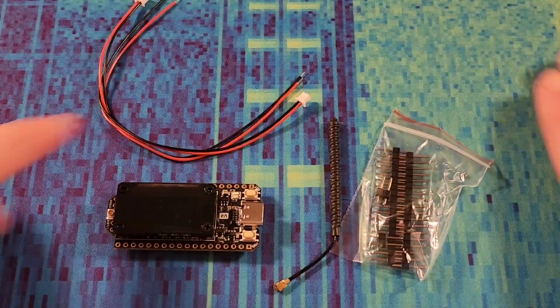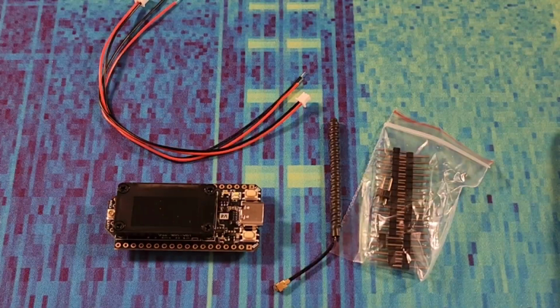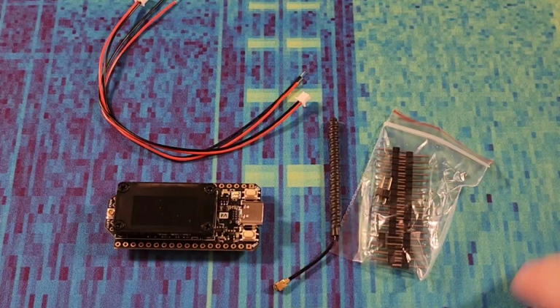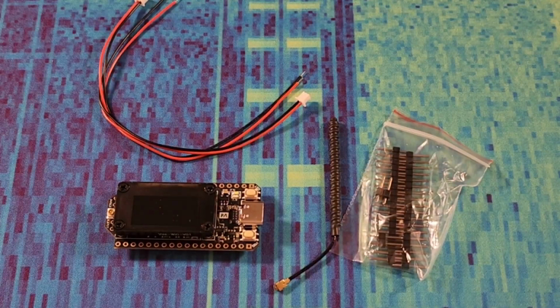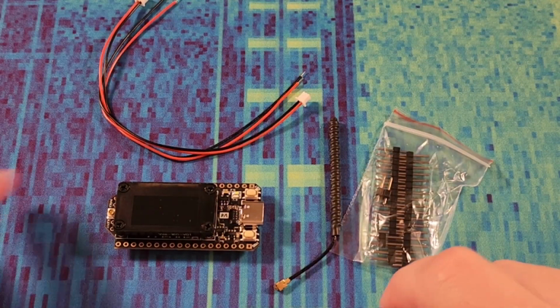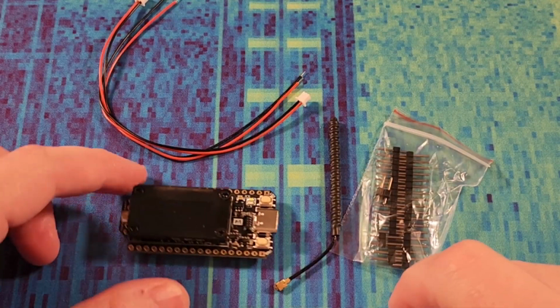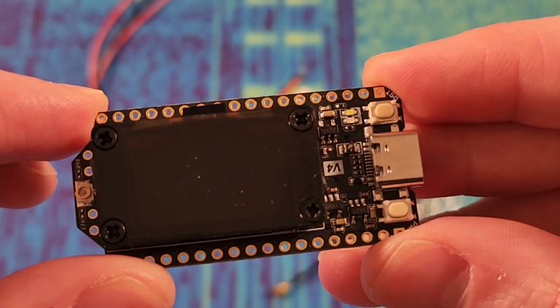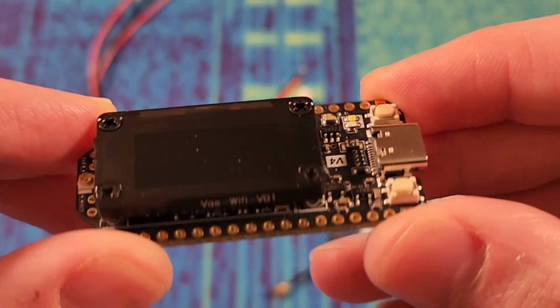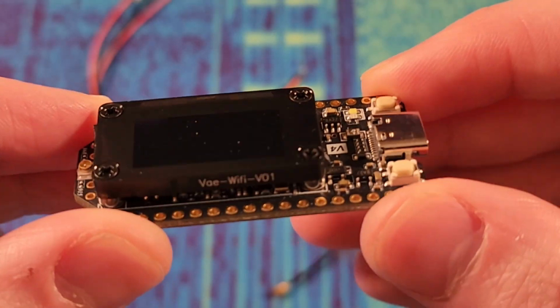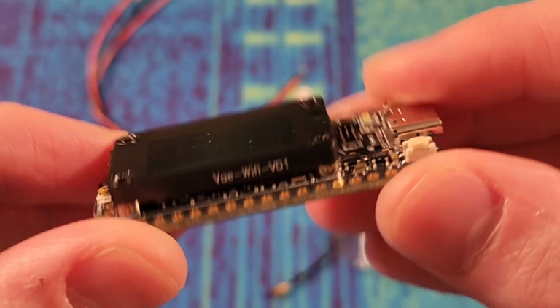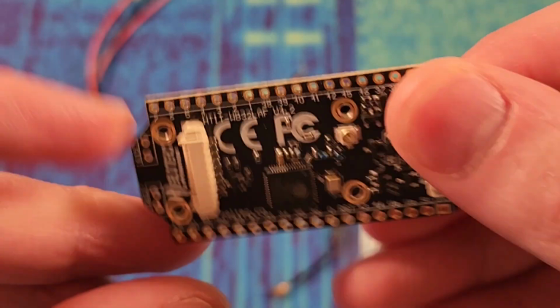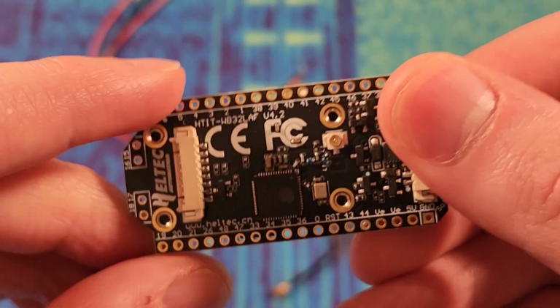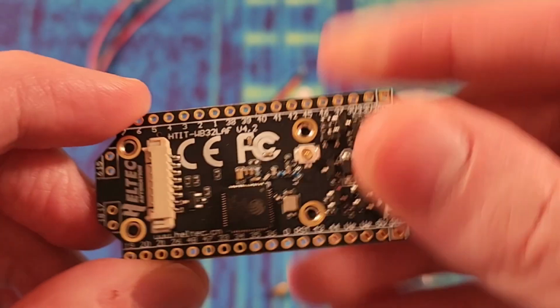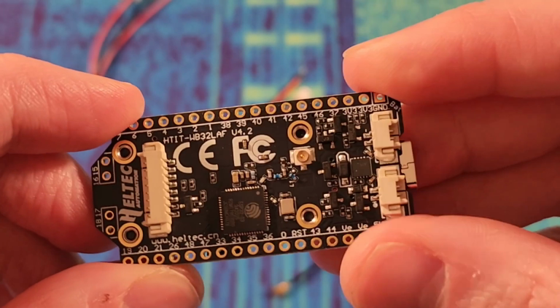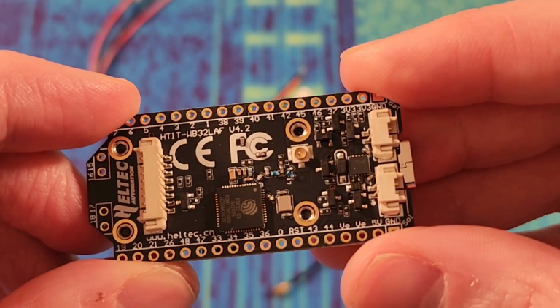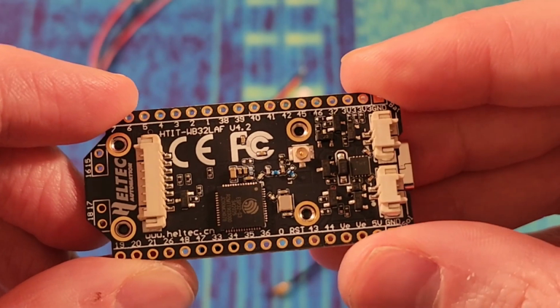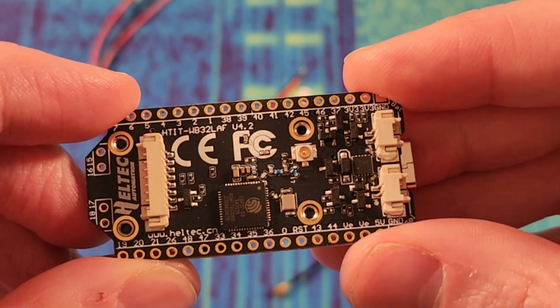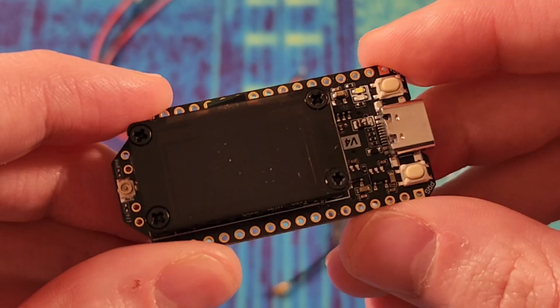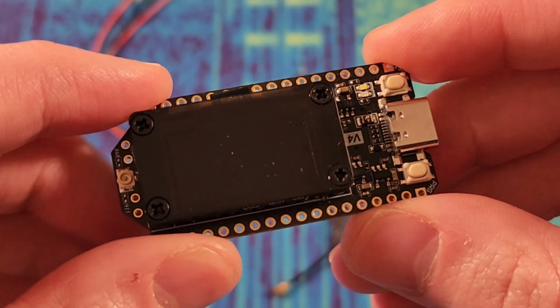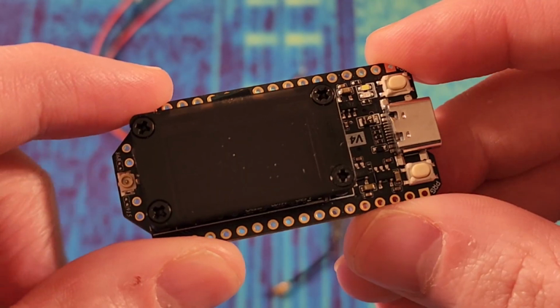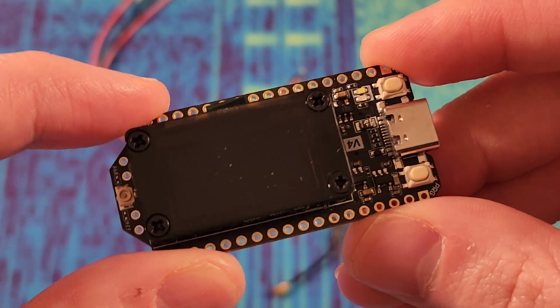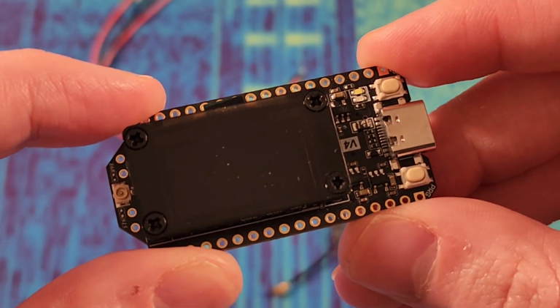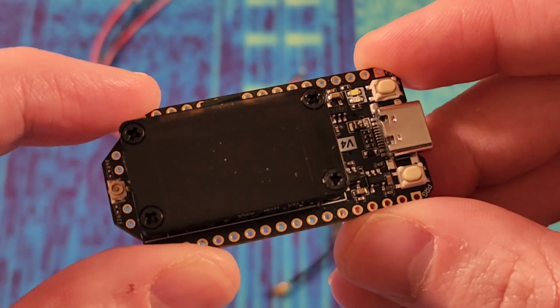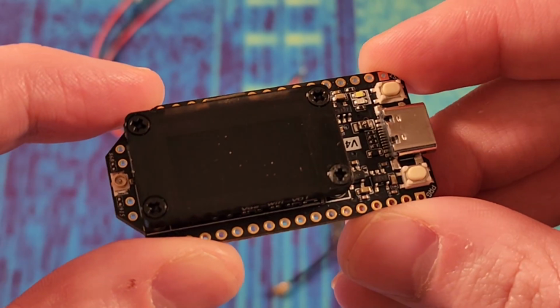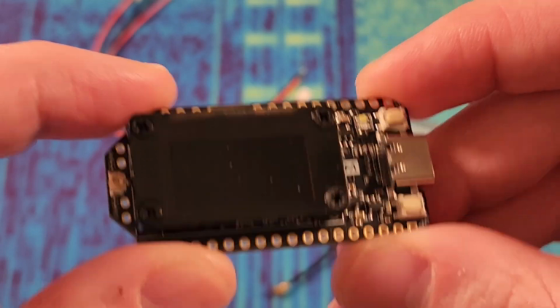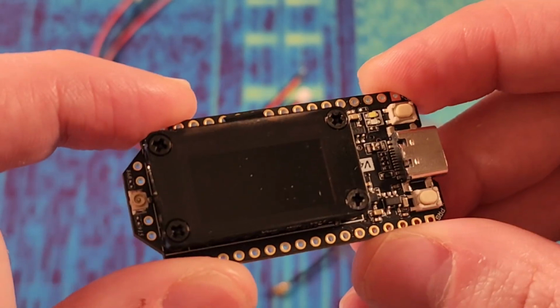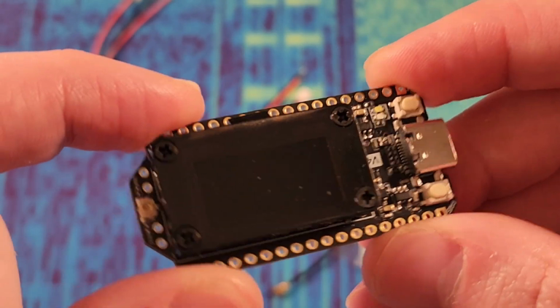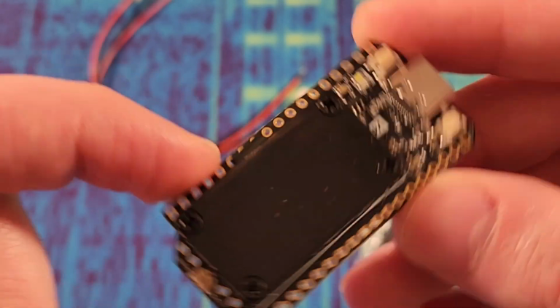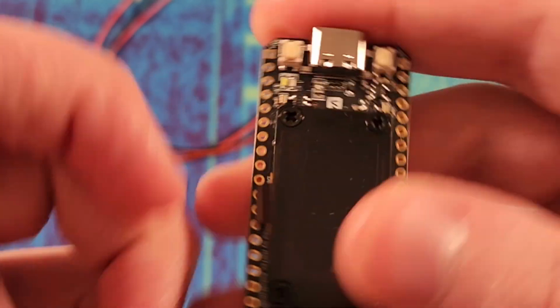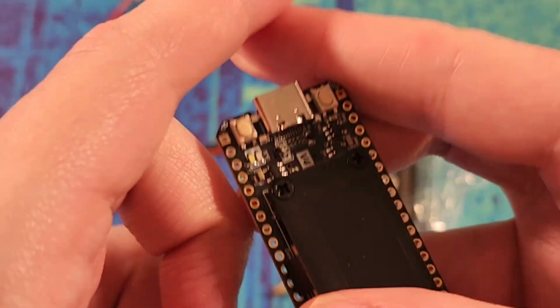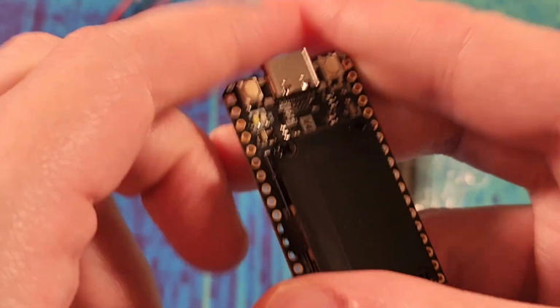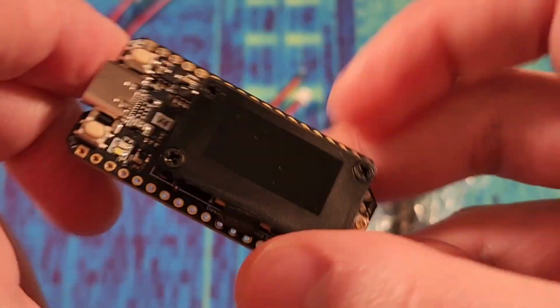Zoom in a bit closer. There's the Heltec V4, and now we'll see if it fits into any of the existing cases that I have.